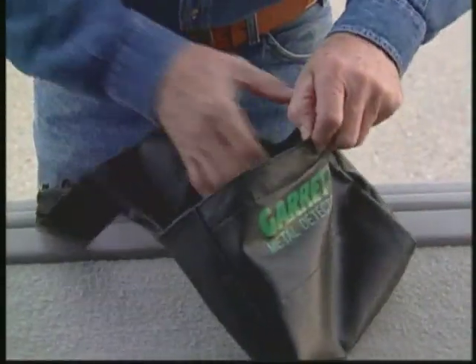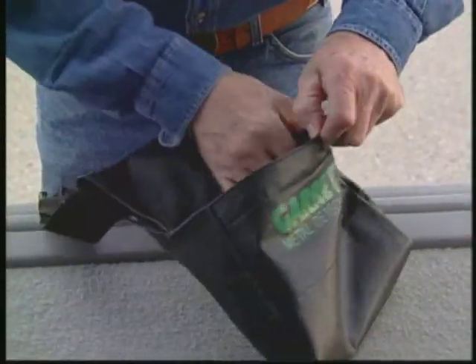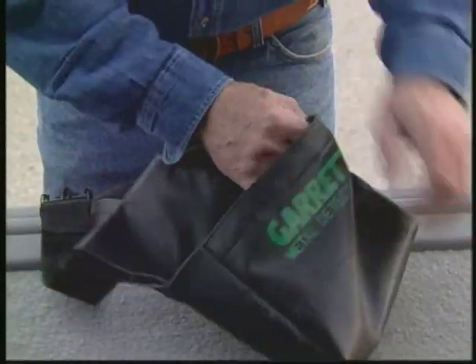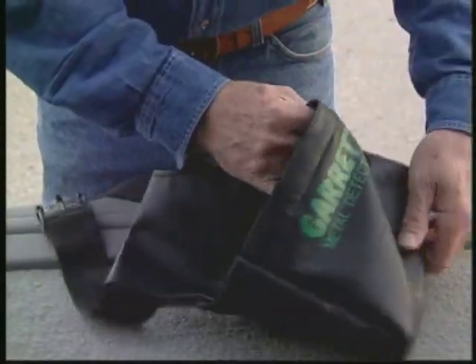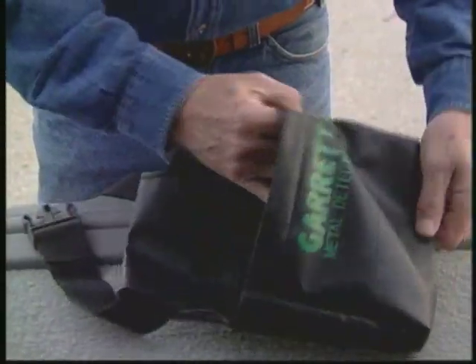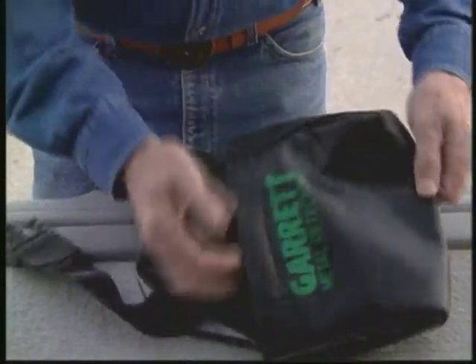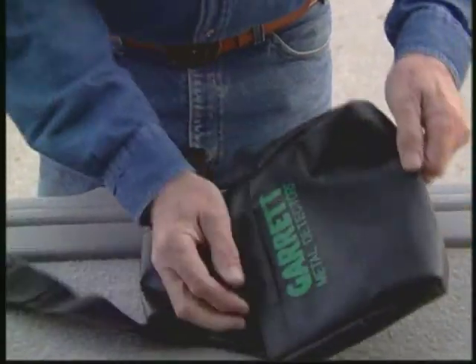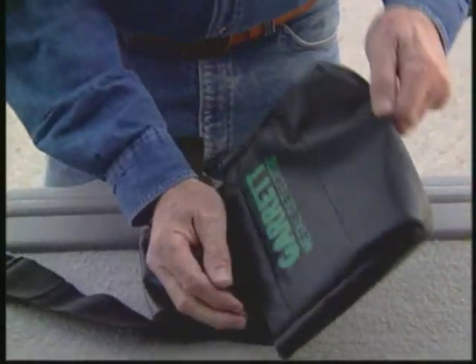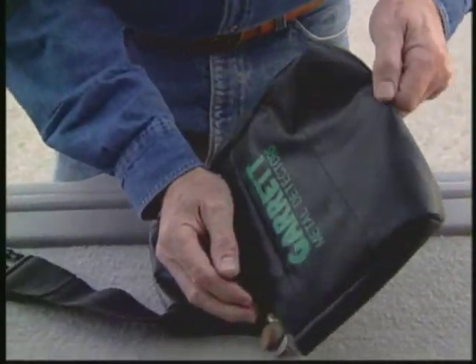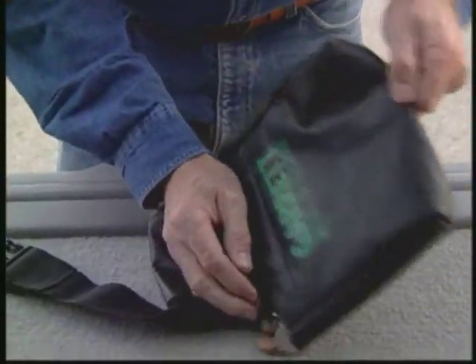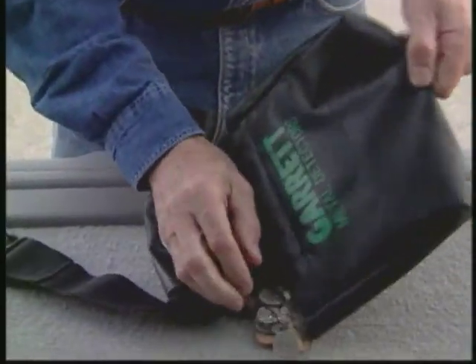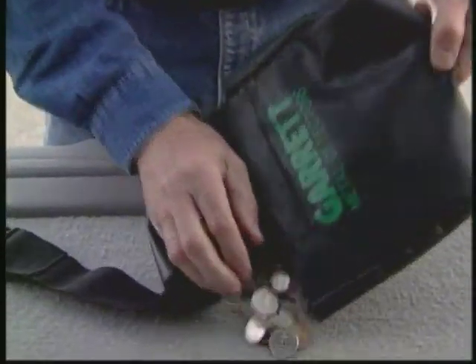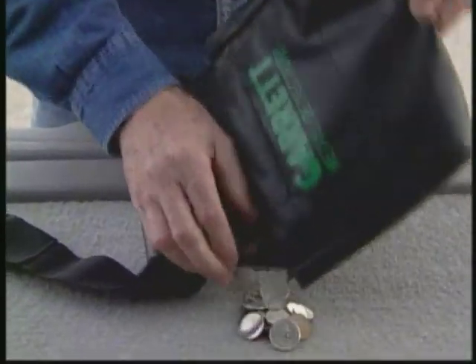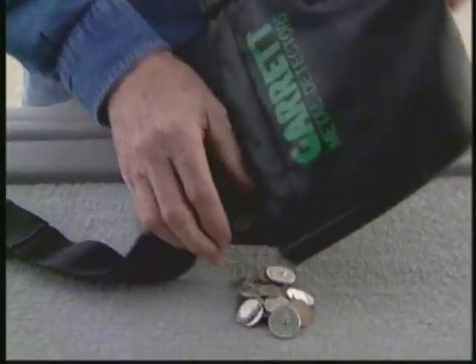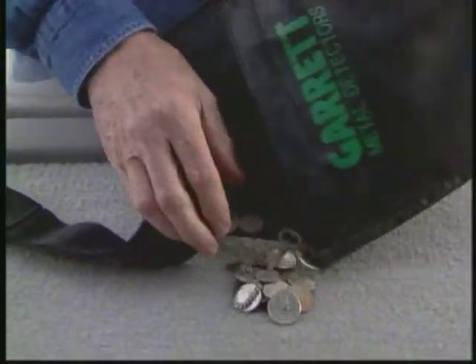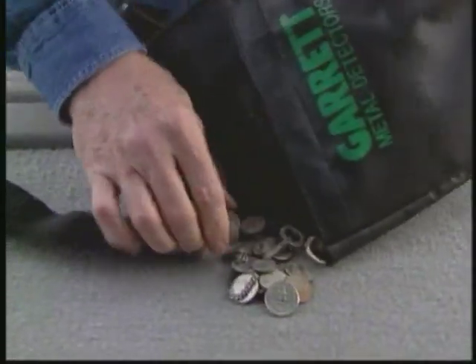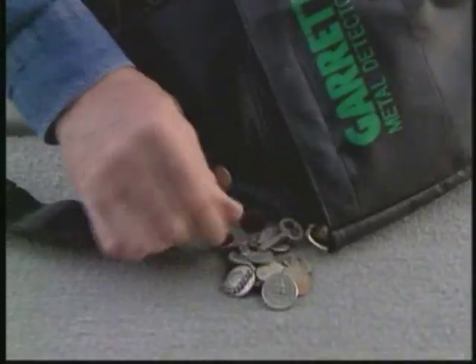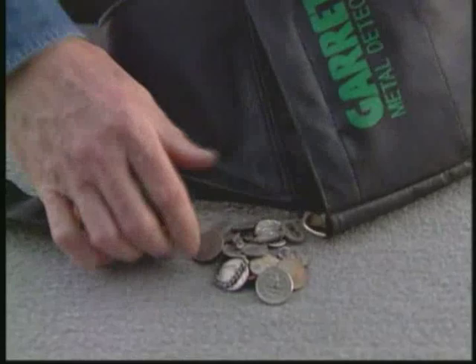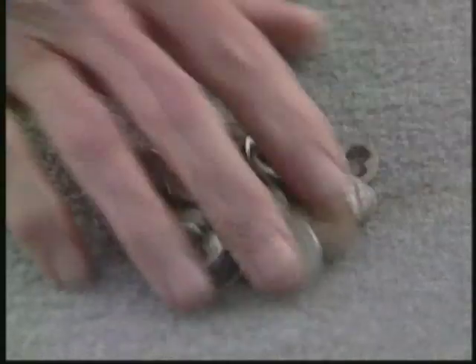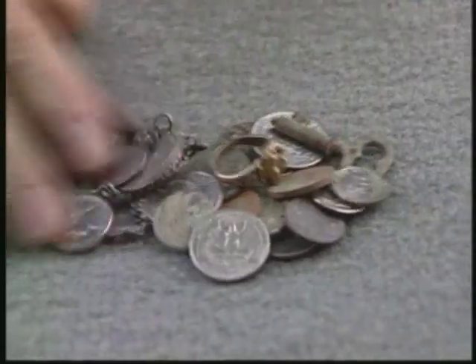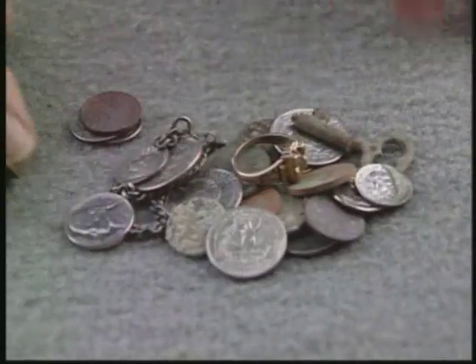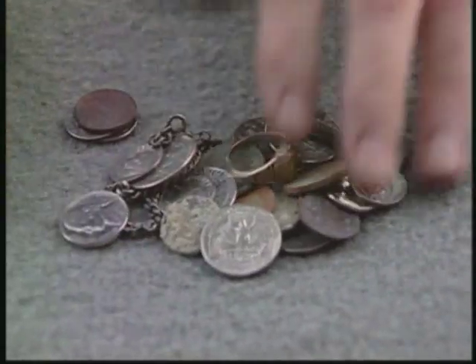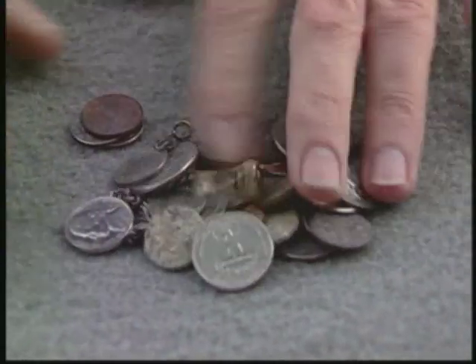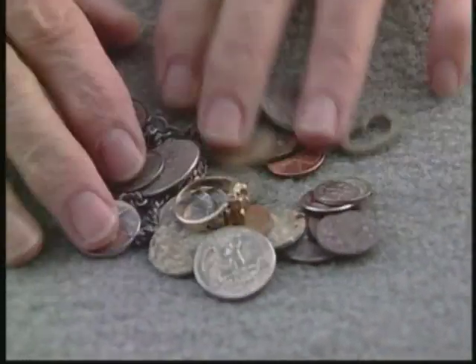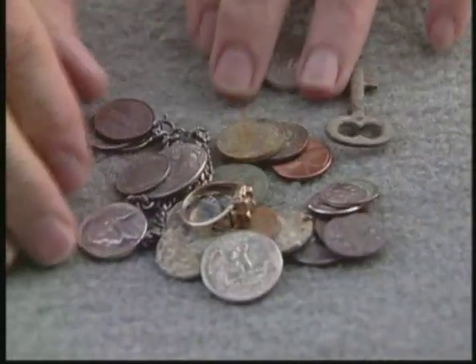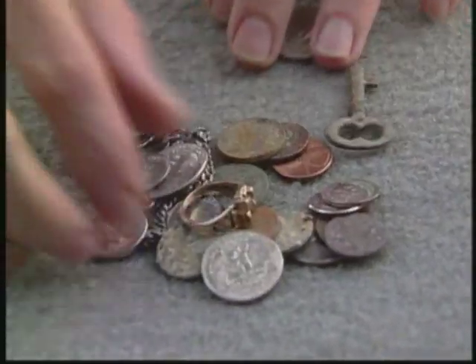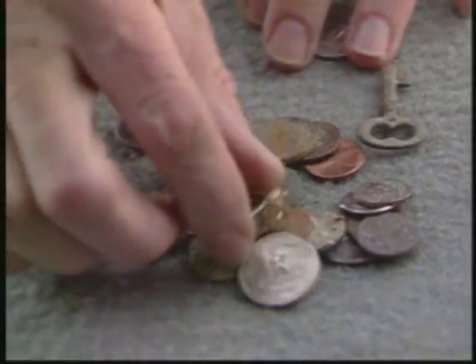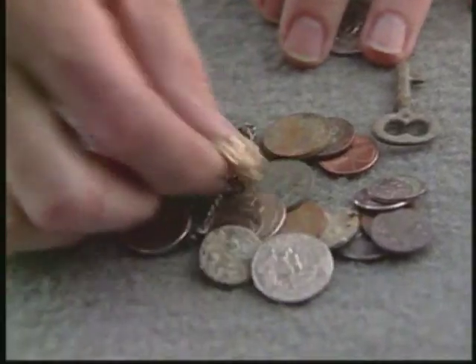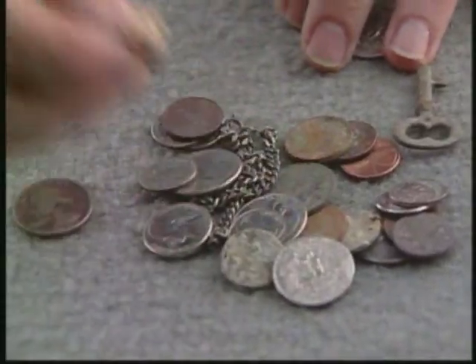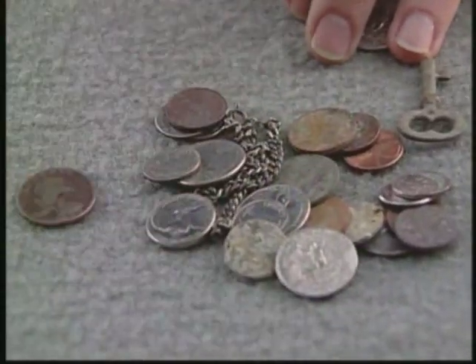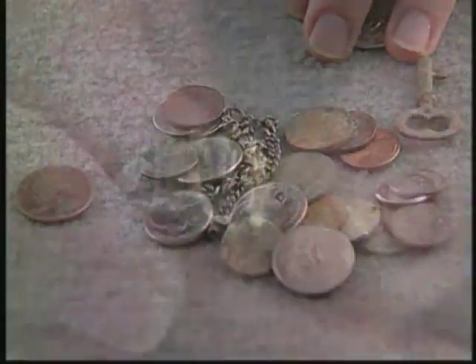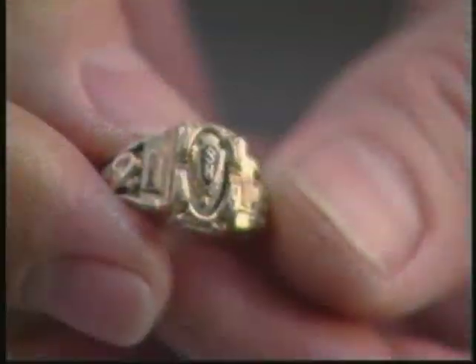Now it's time to admire the day's finds and plan the next hunting adventure.